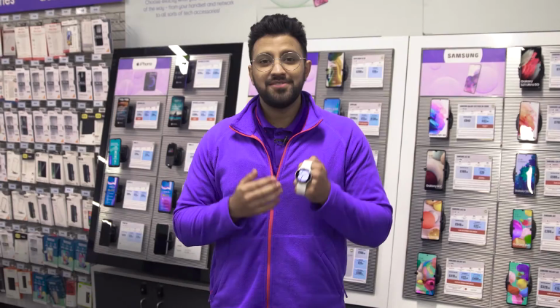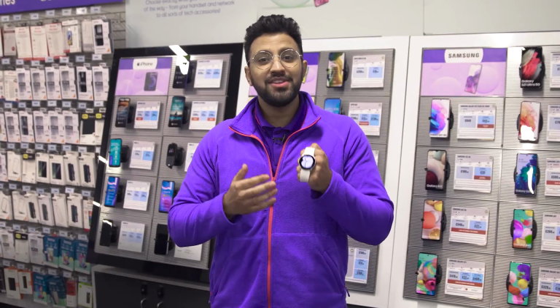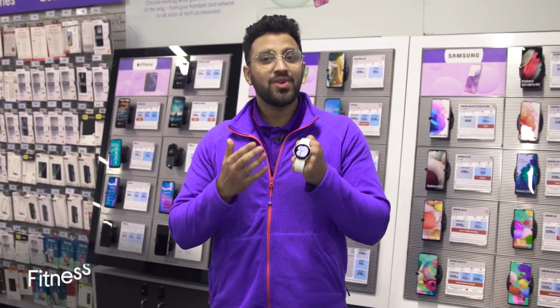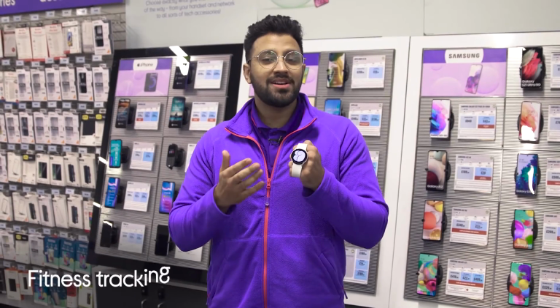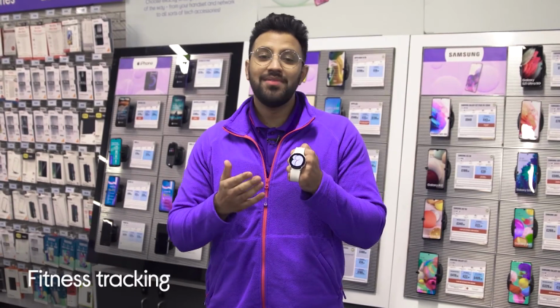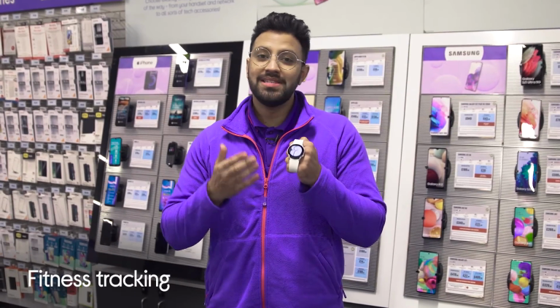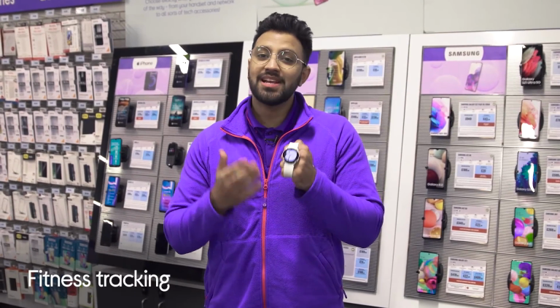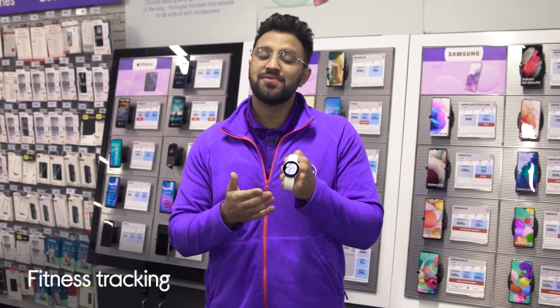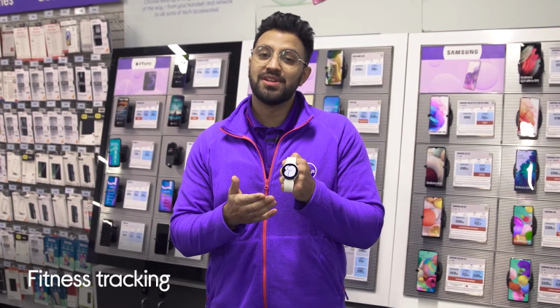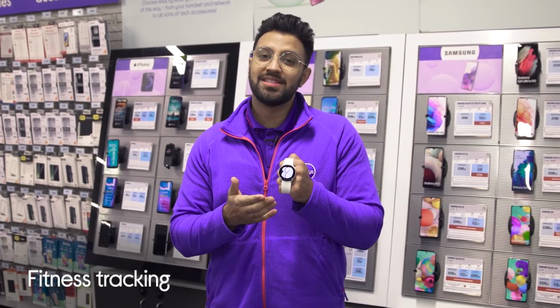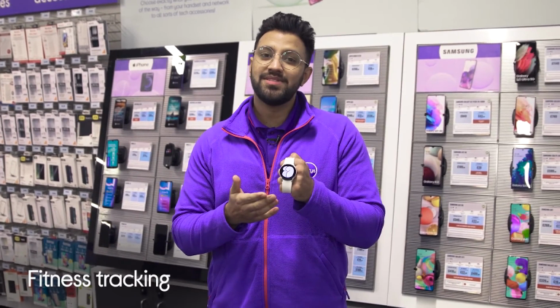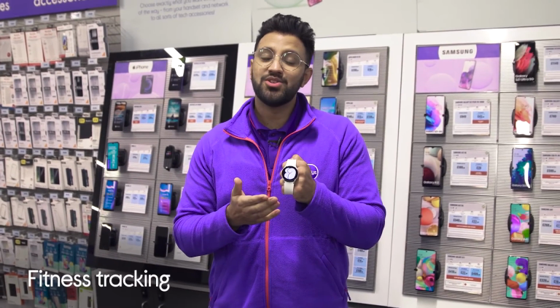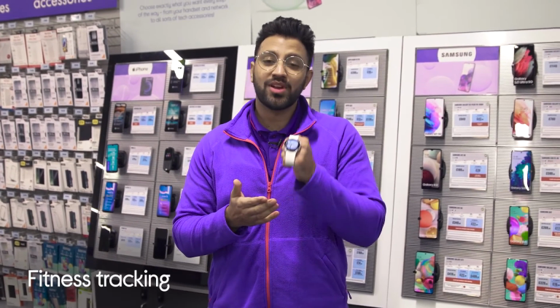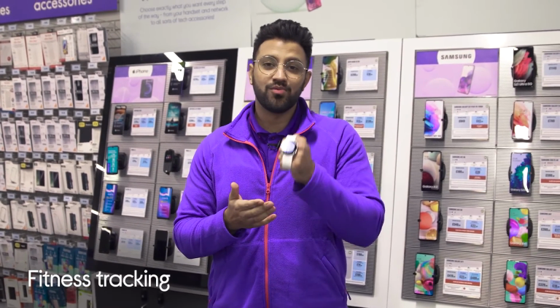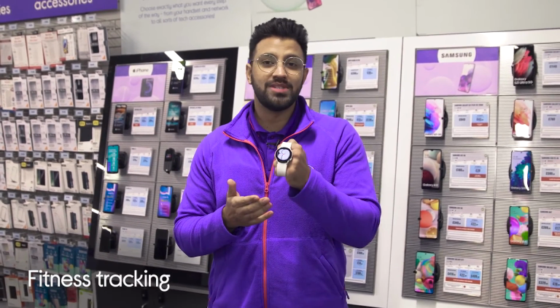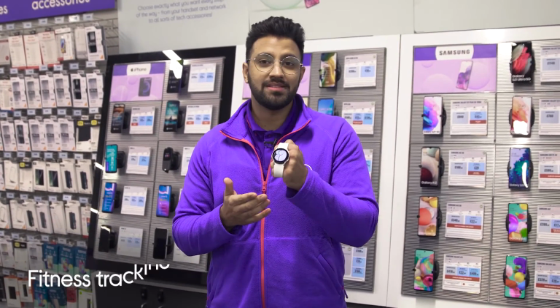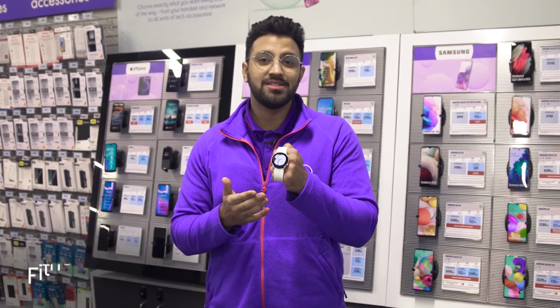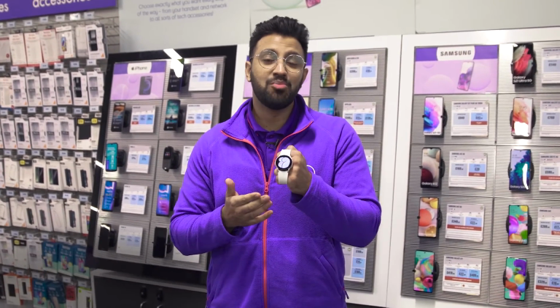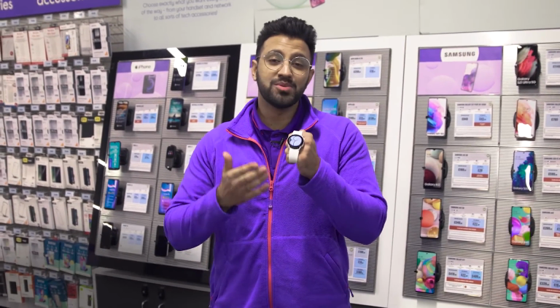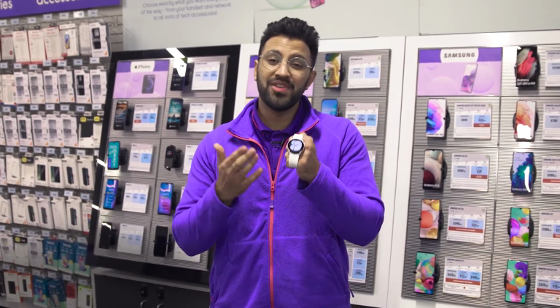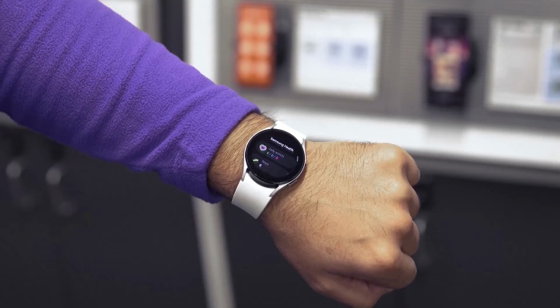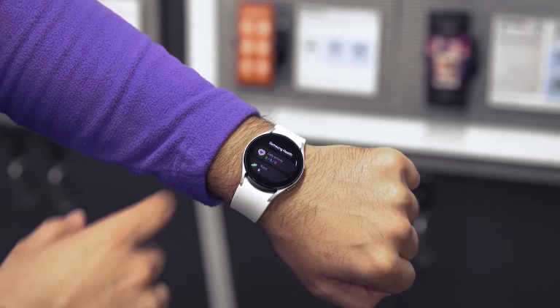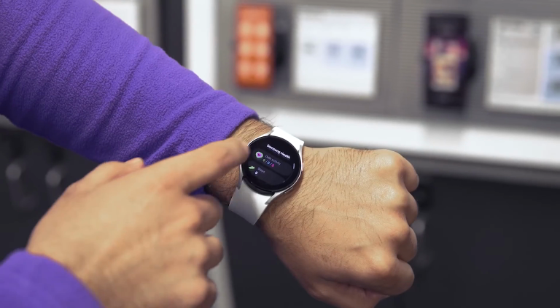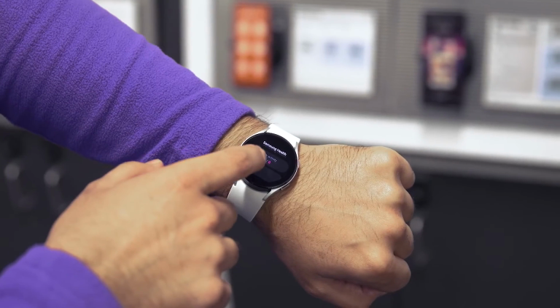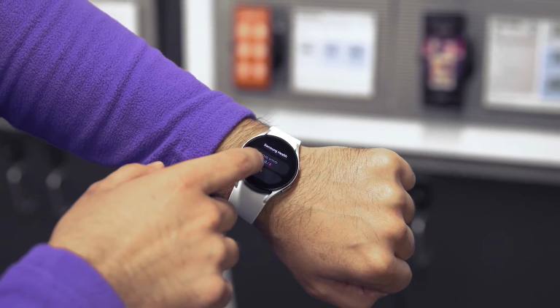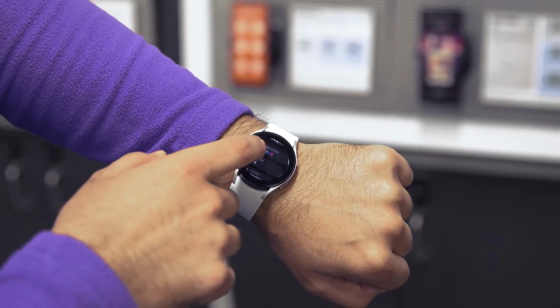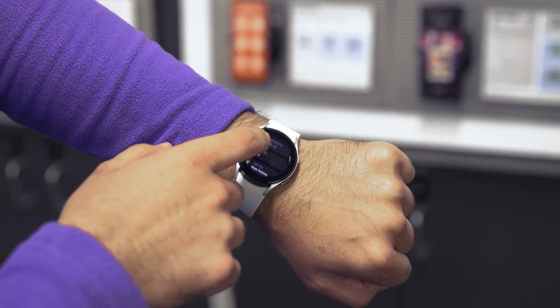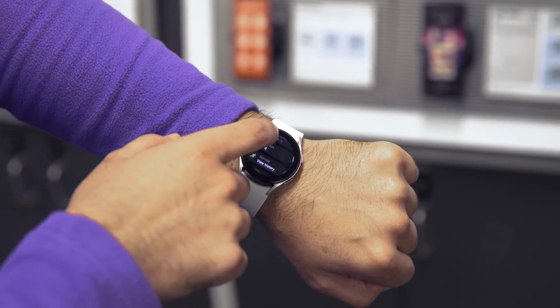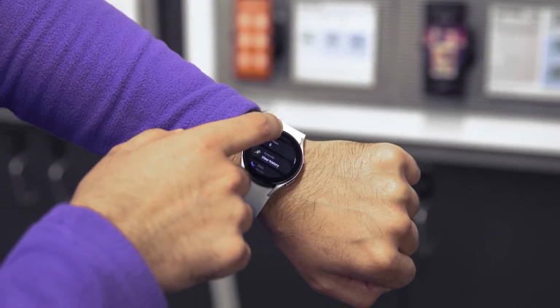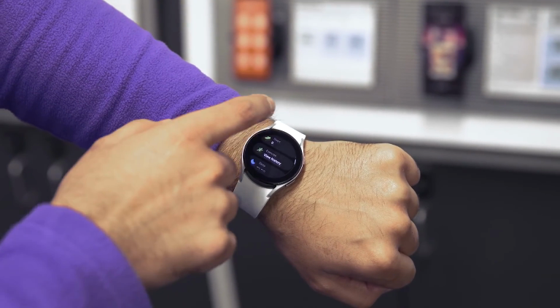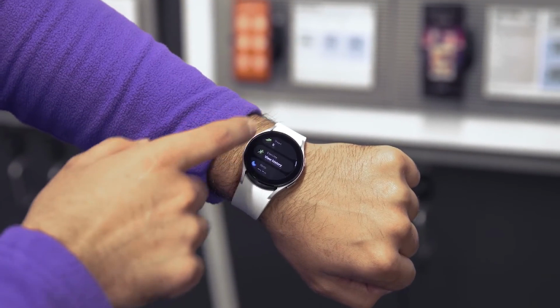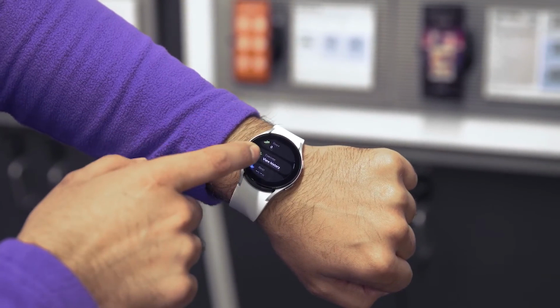Its fitness tracker cleverly detects physical activity to track your routines and supports more than 90 exercises for a more accurate report of your workouts.